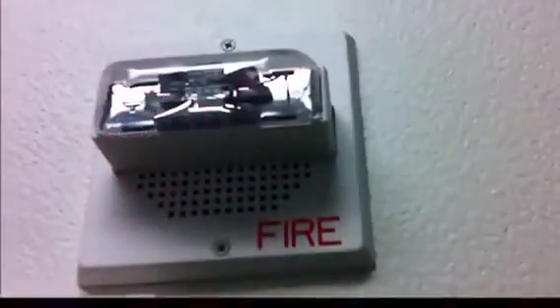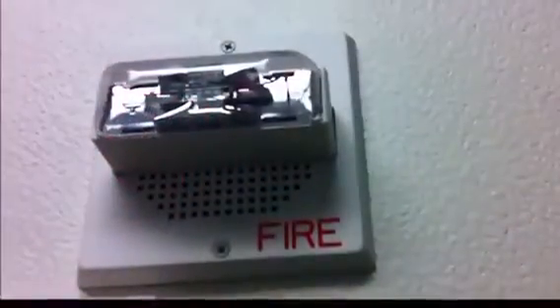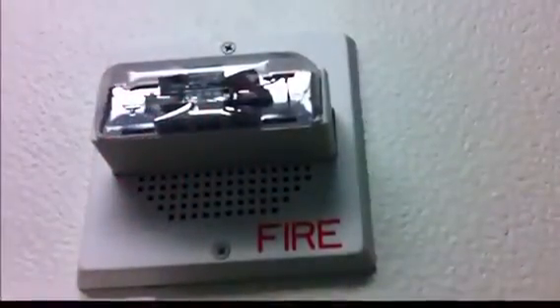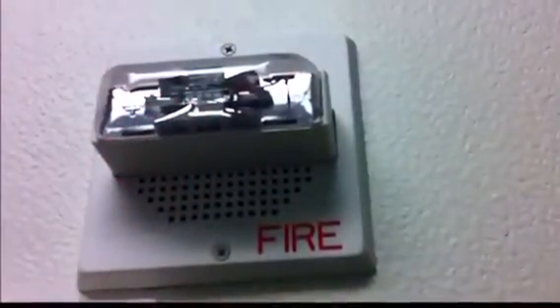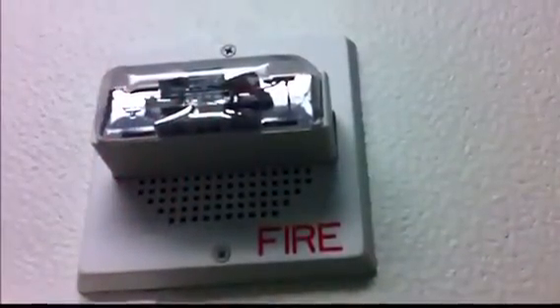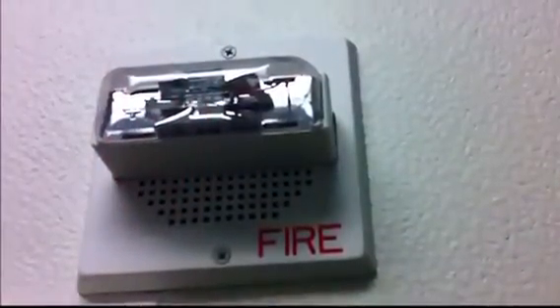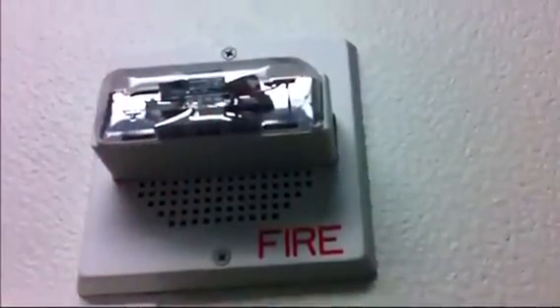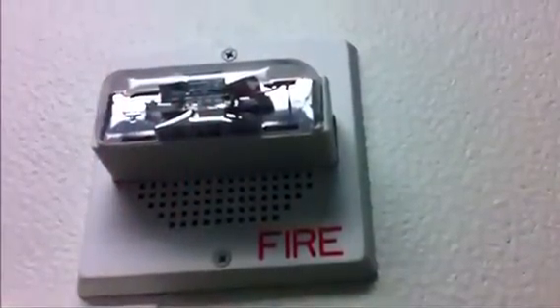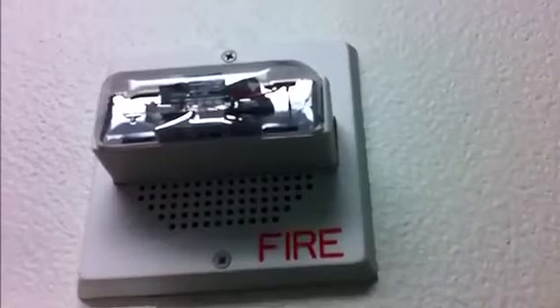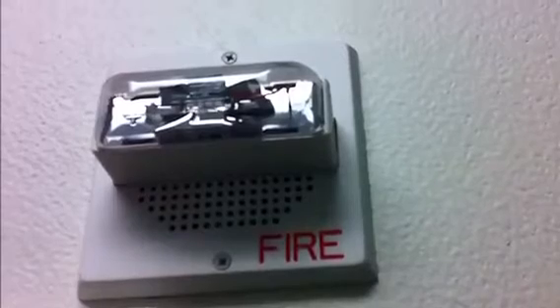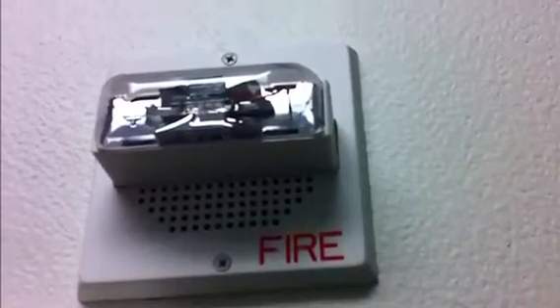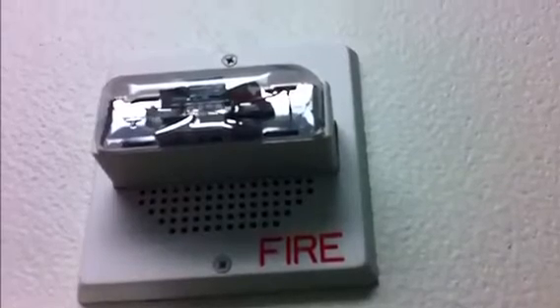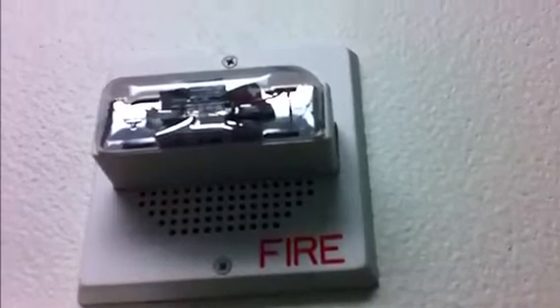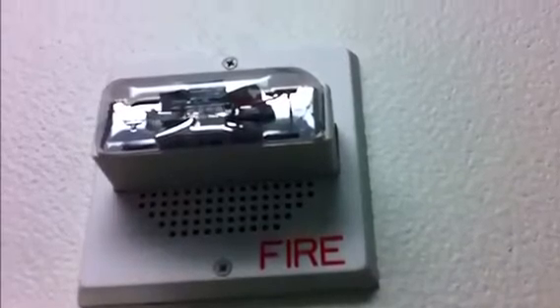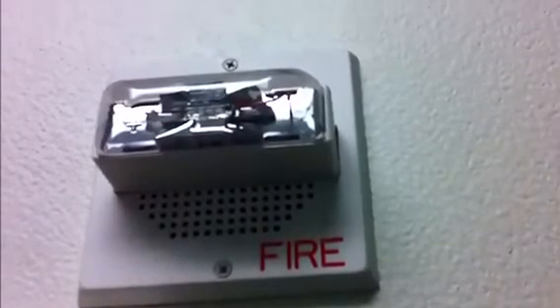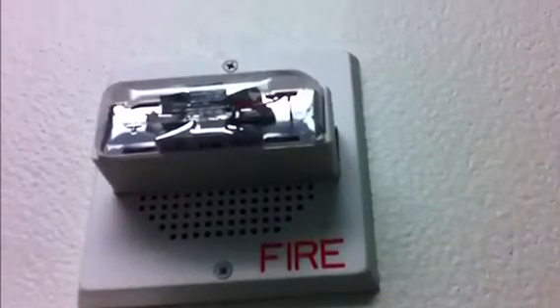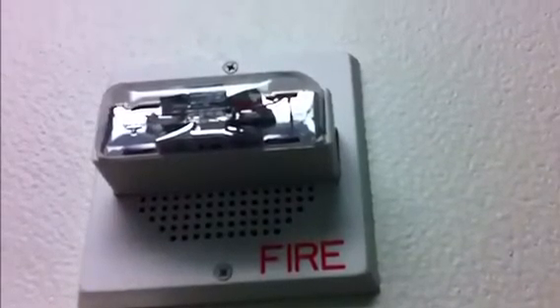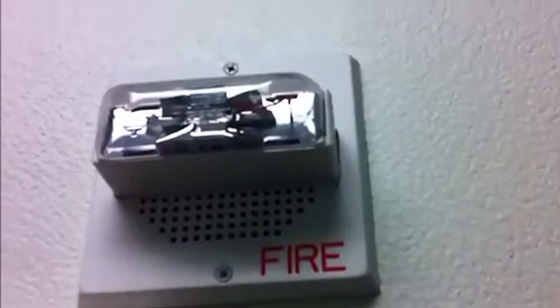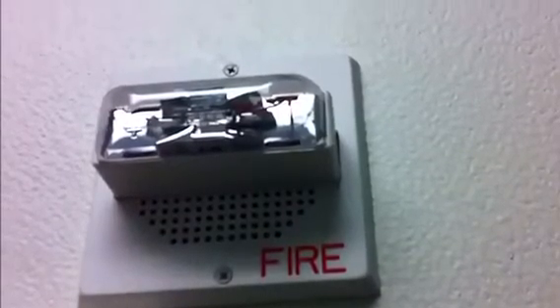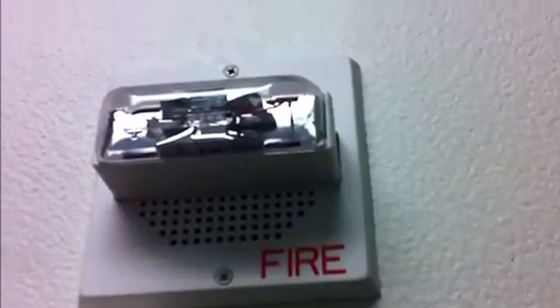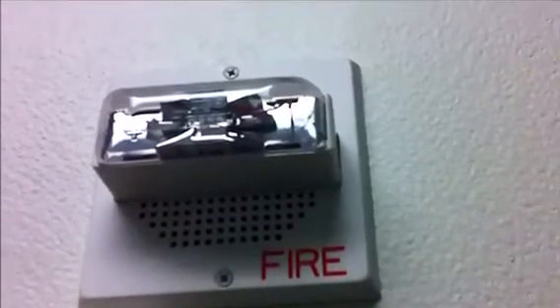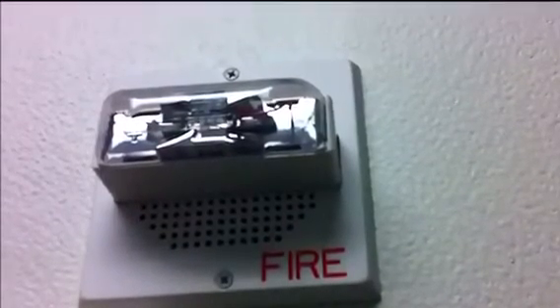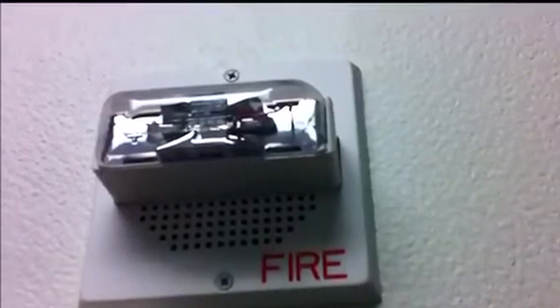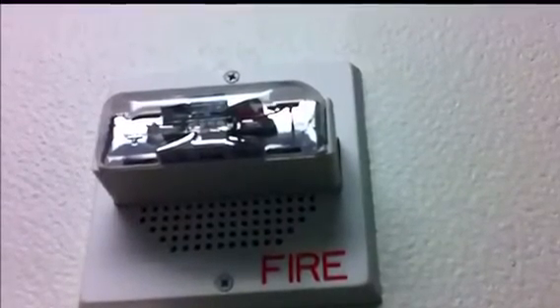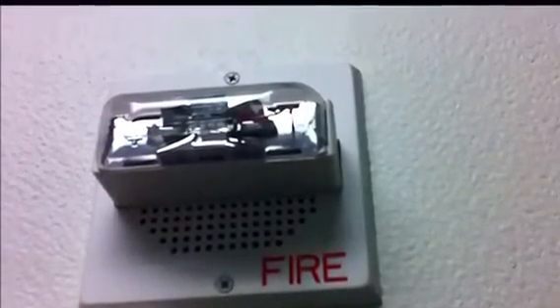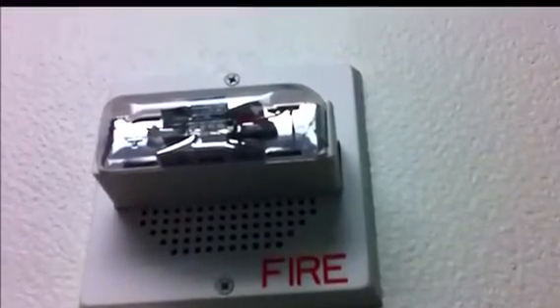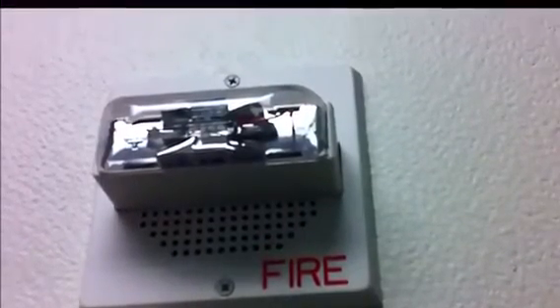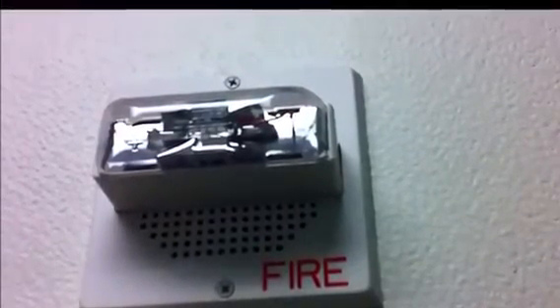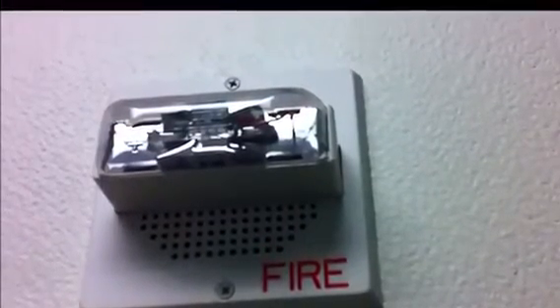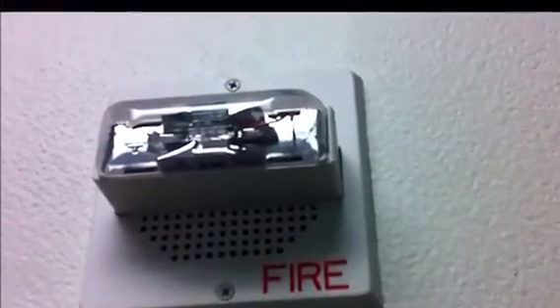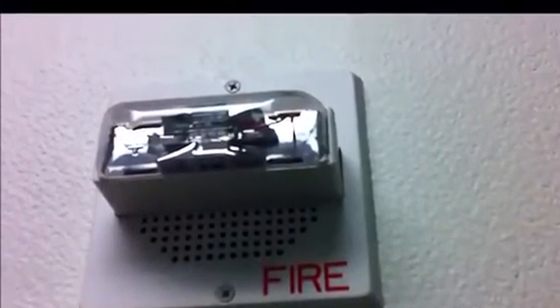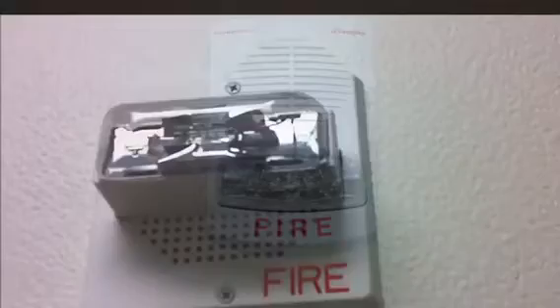This means if you see a fire alarm in a building that's not a hospital that looks like a chime strobe, it is most certainly a speaker strobe.